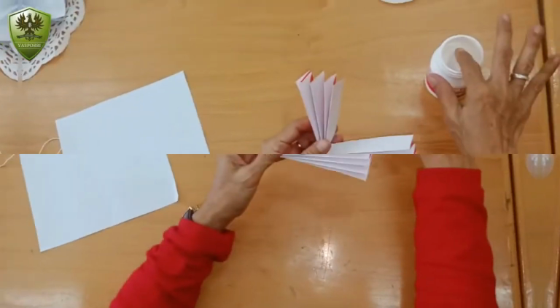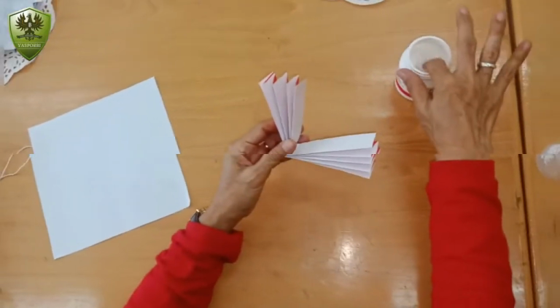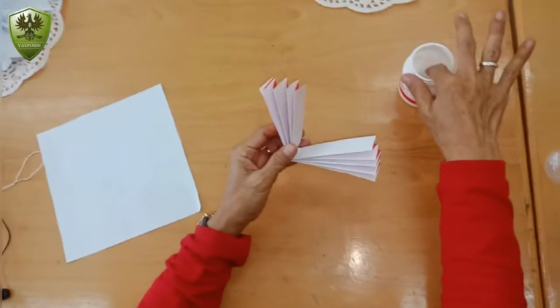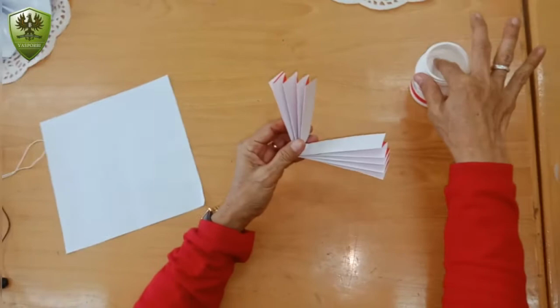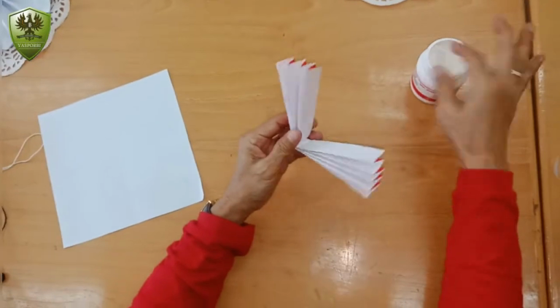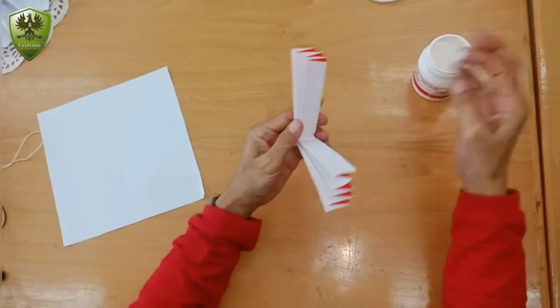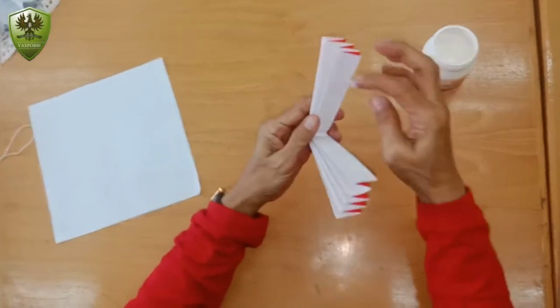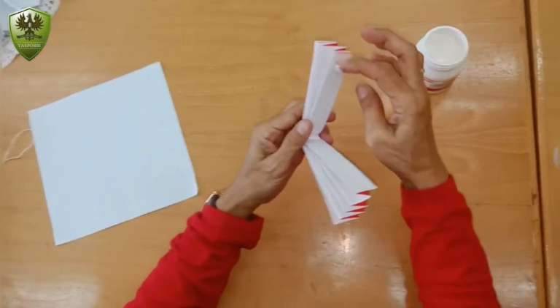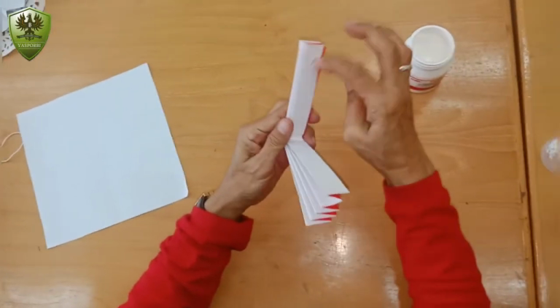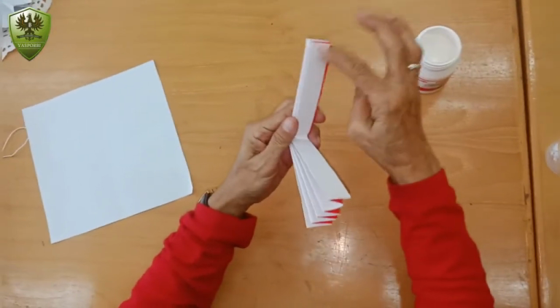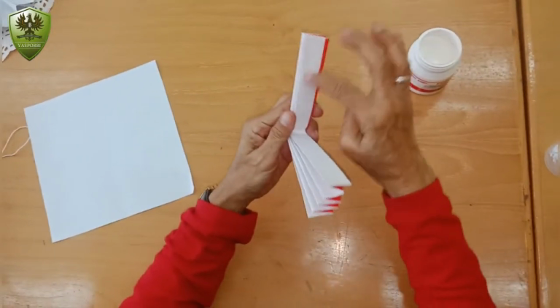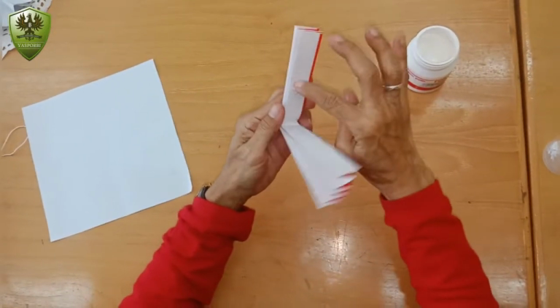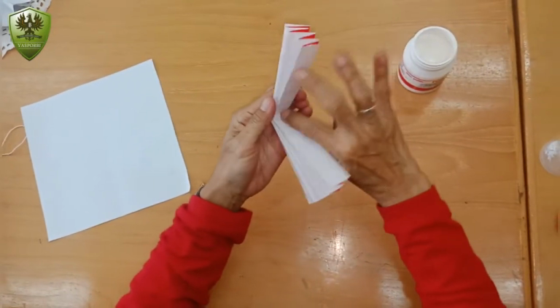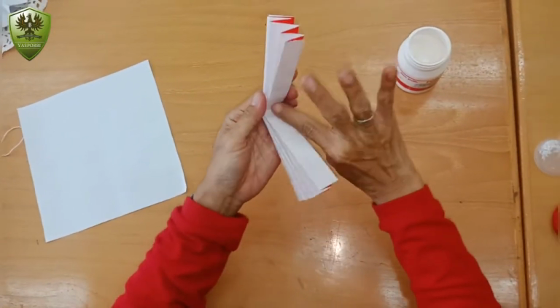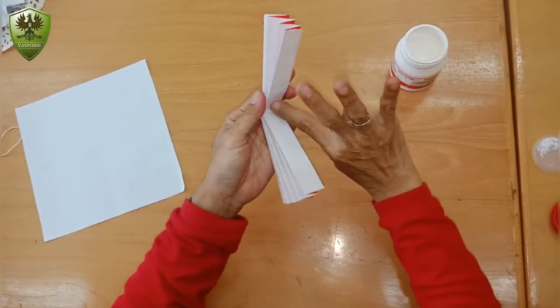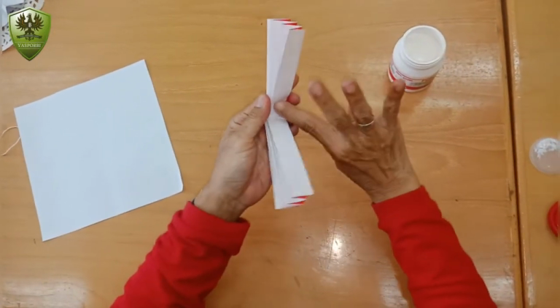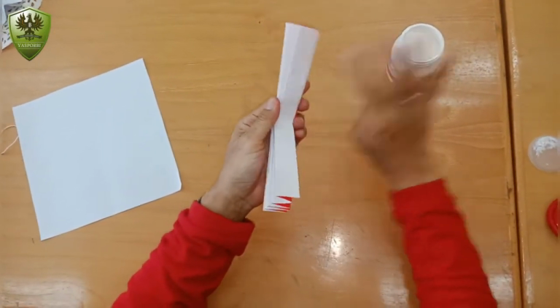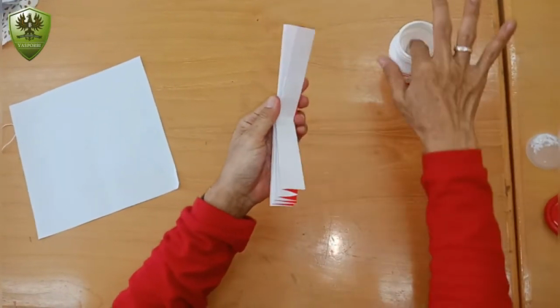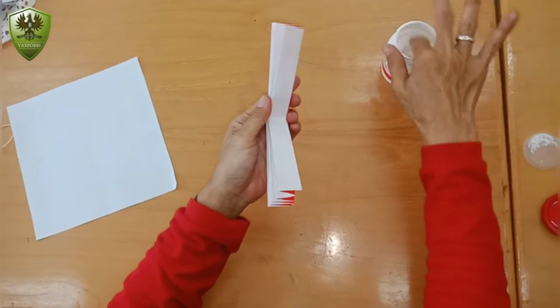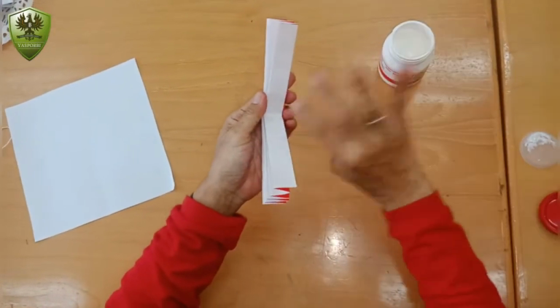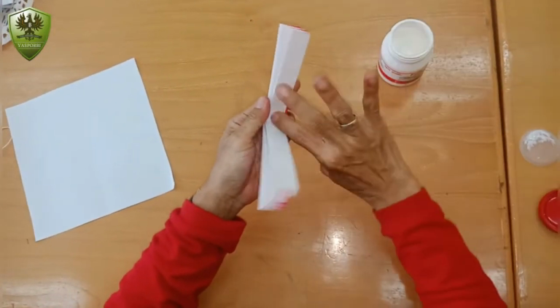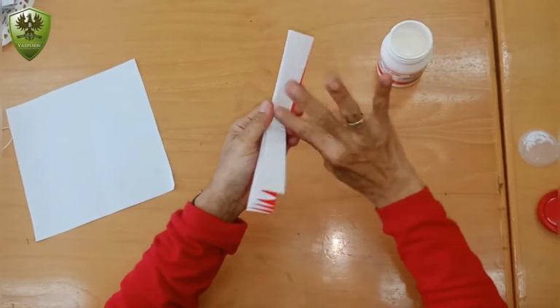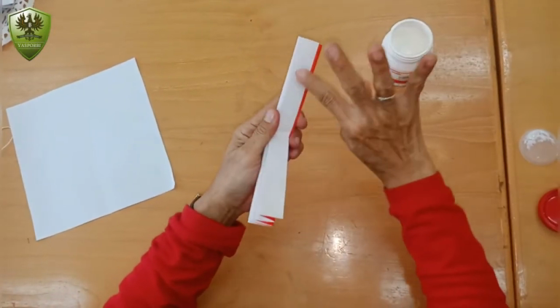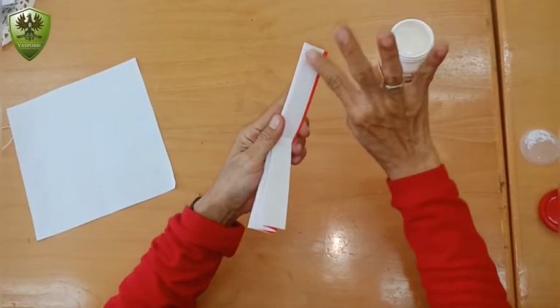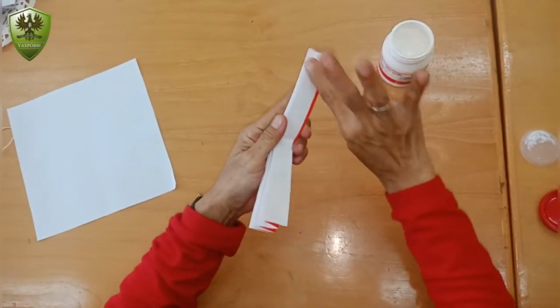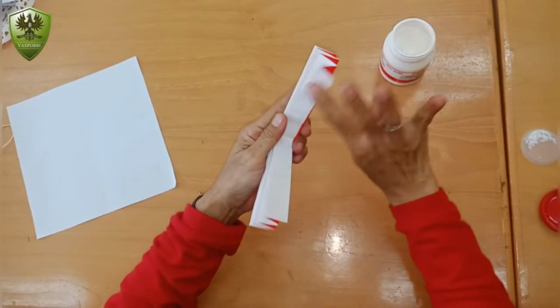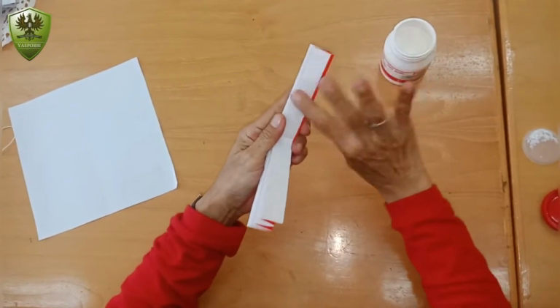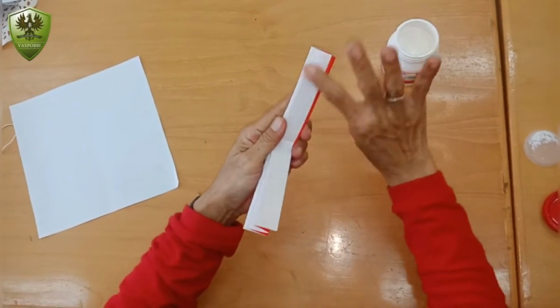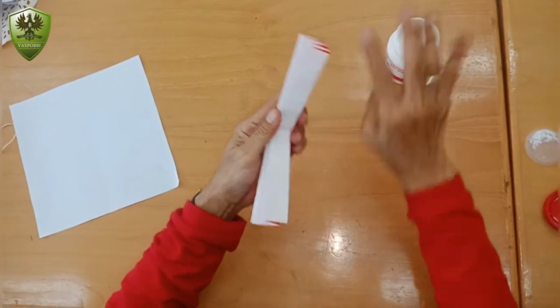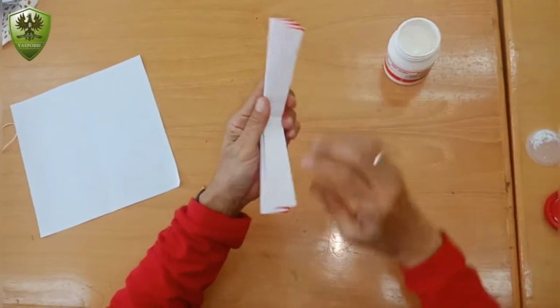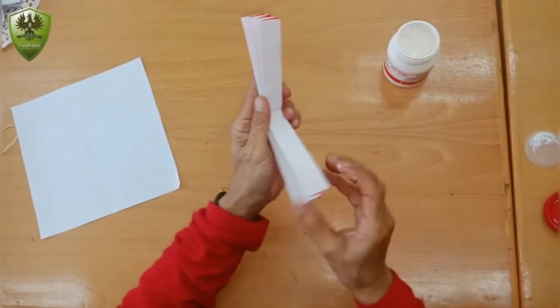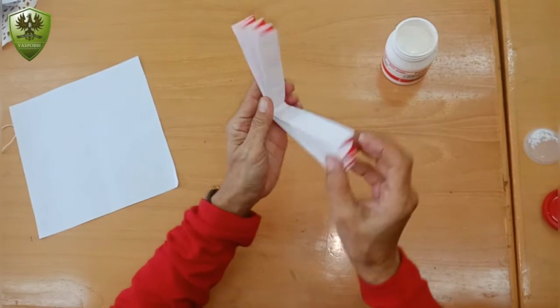Okay, after that, you should put the glue on the white side like this.